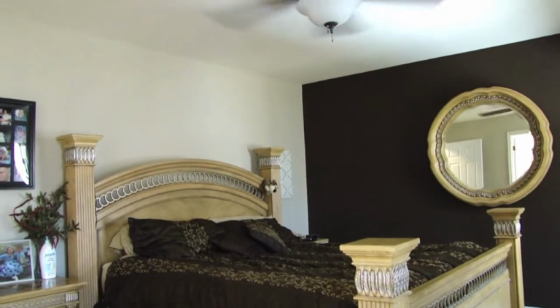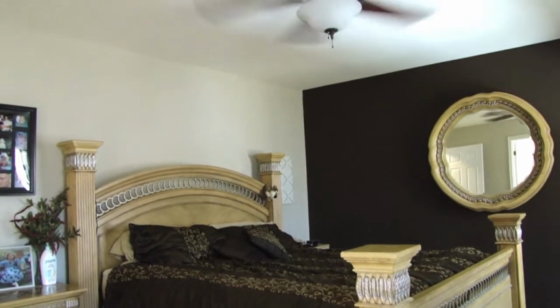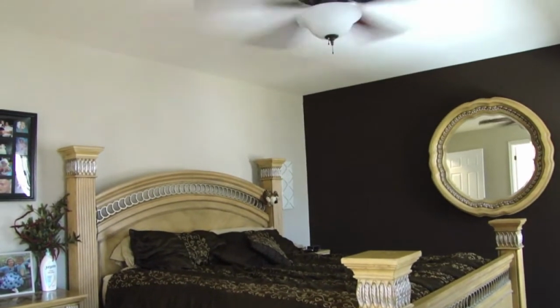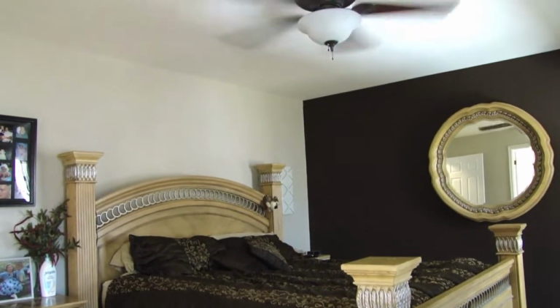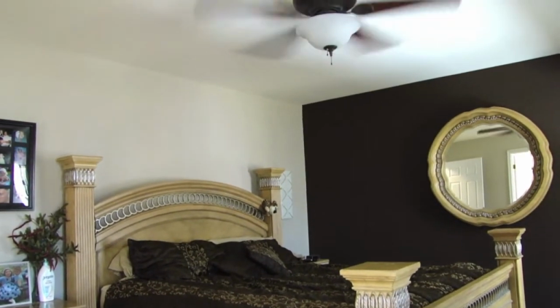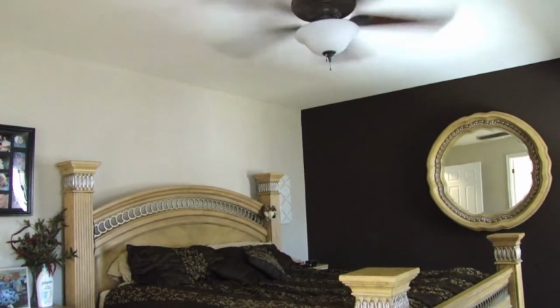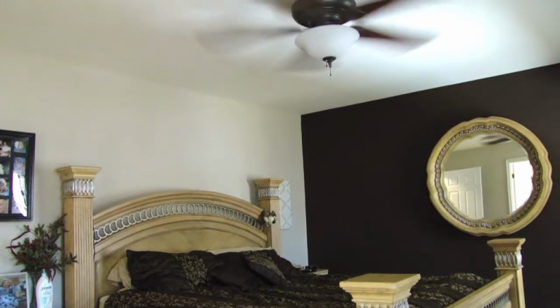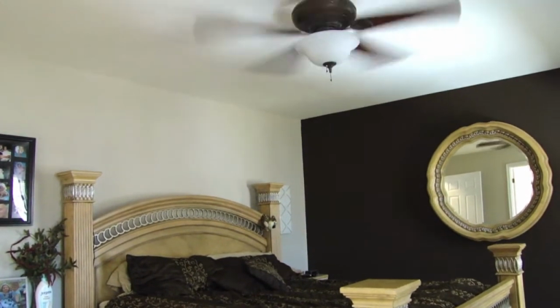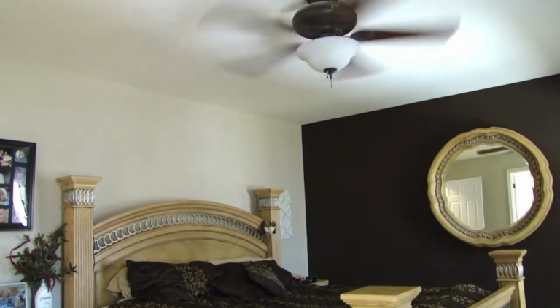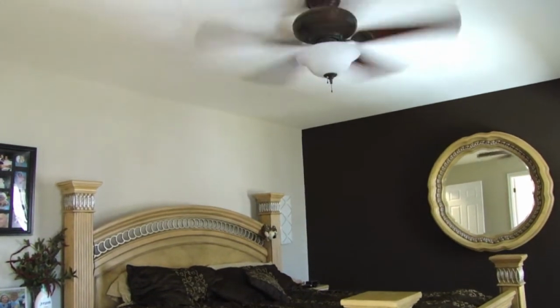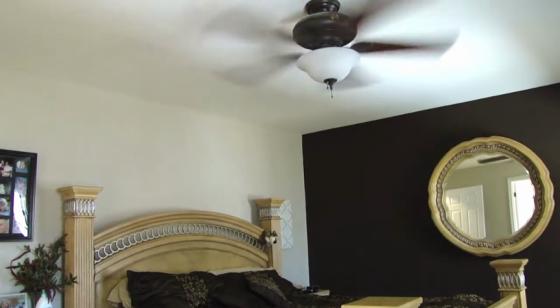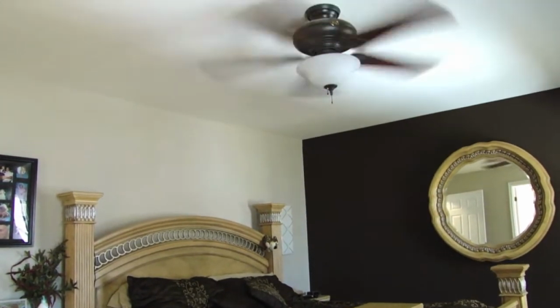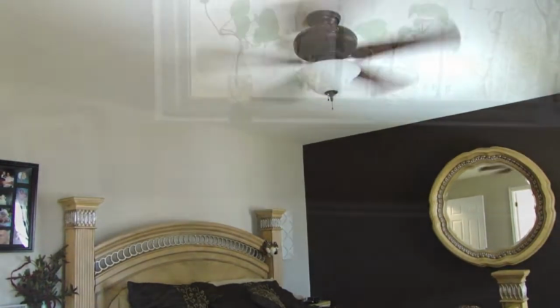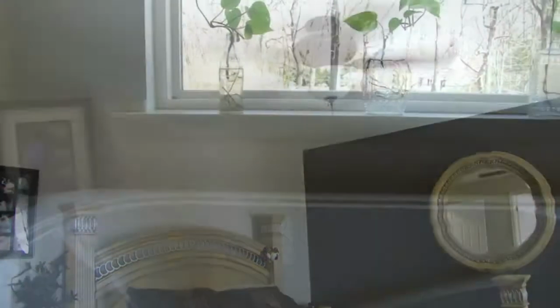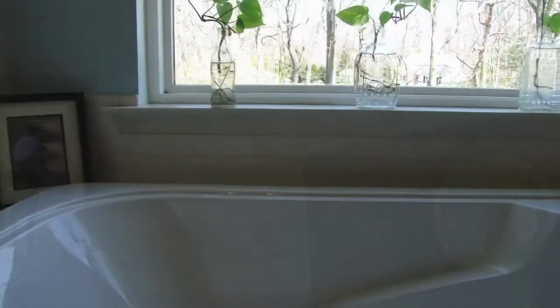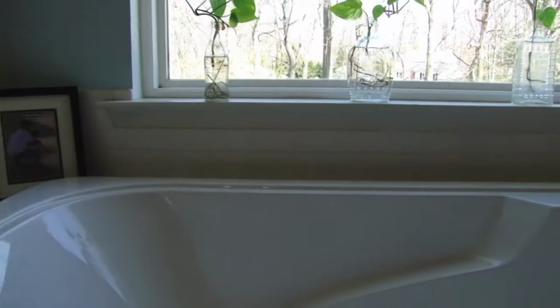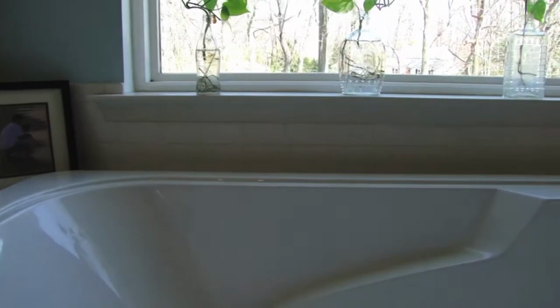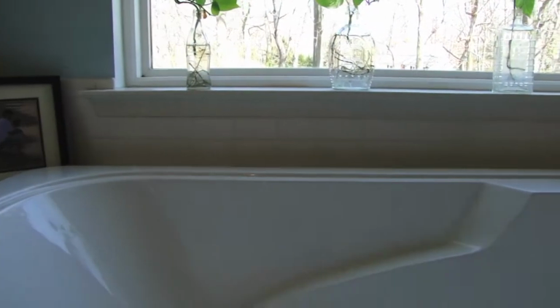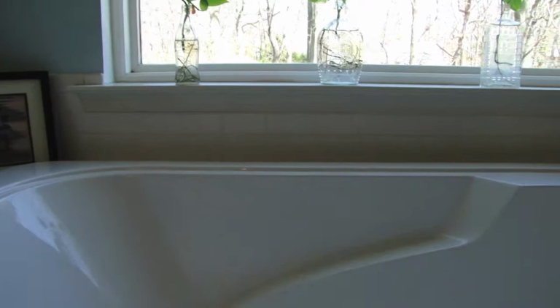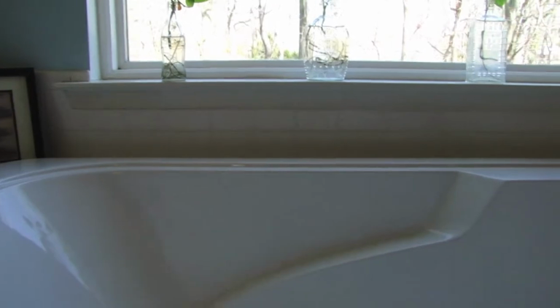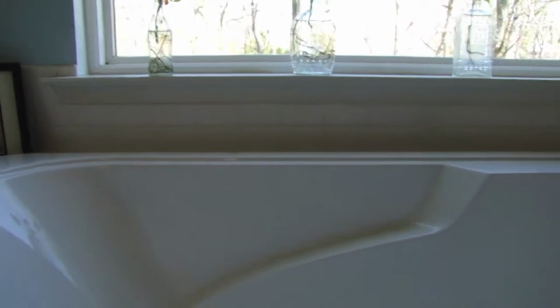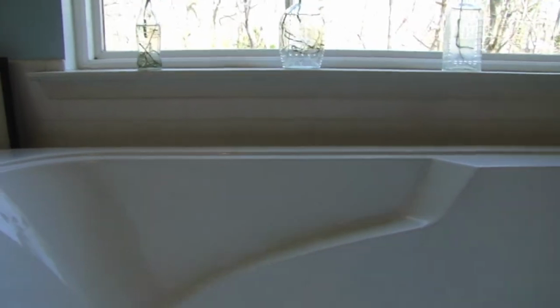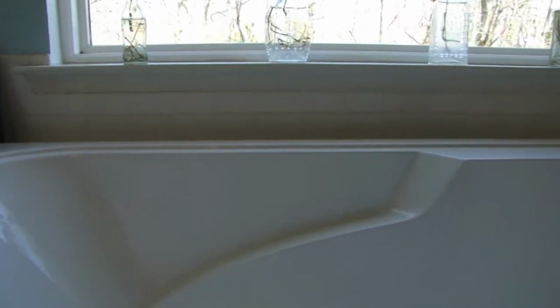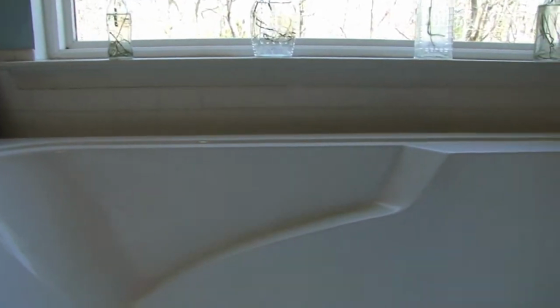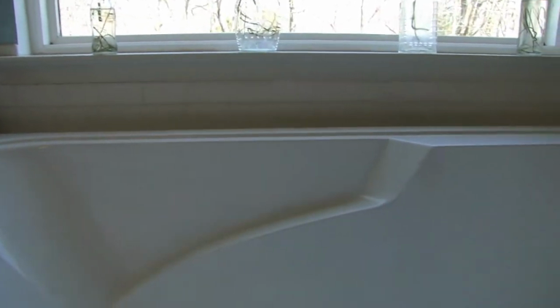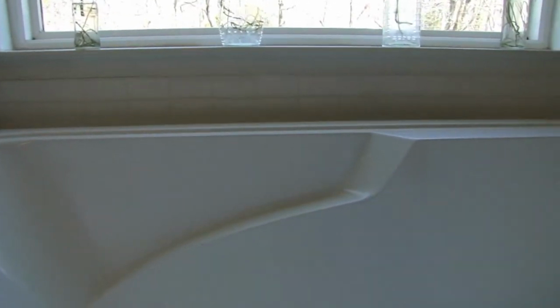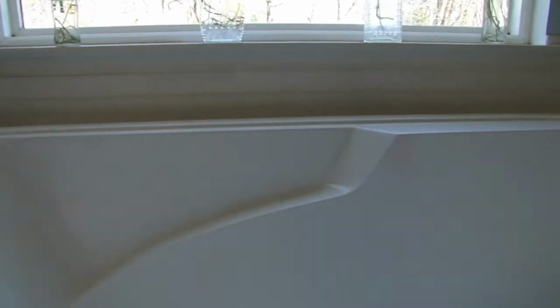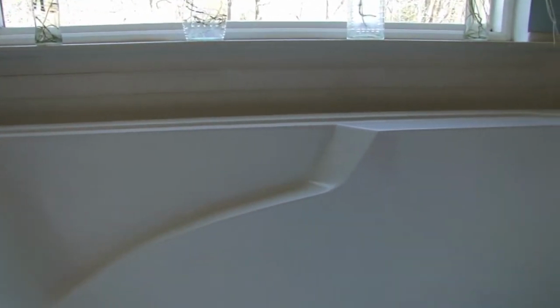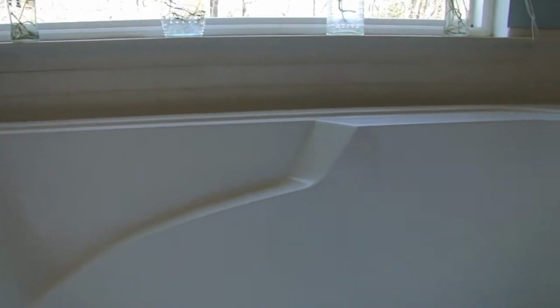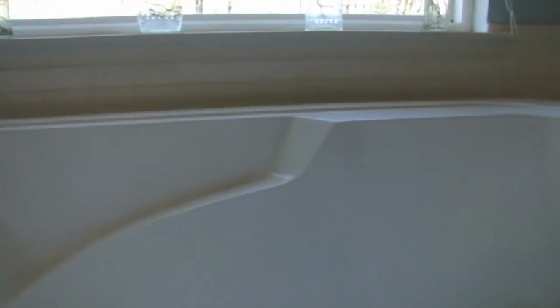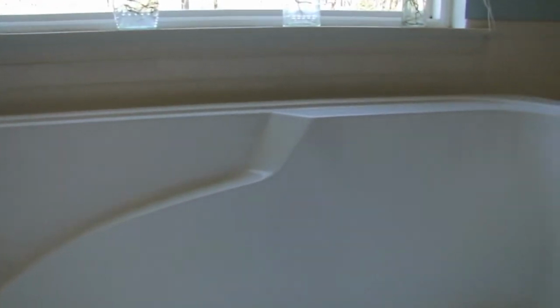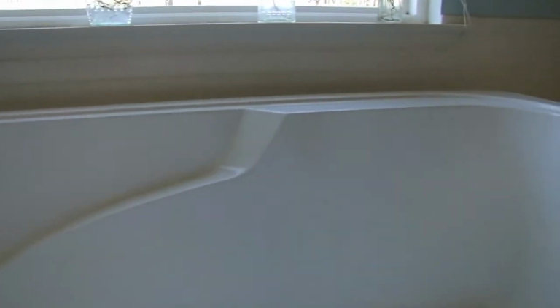The master bedroom suite has a super bath with a soaking tub, separate shower, and walk-in closet.